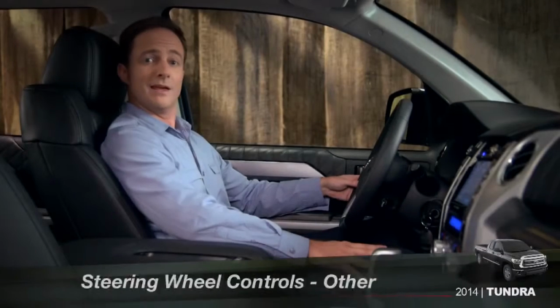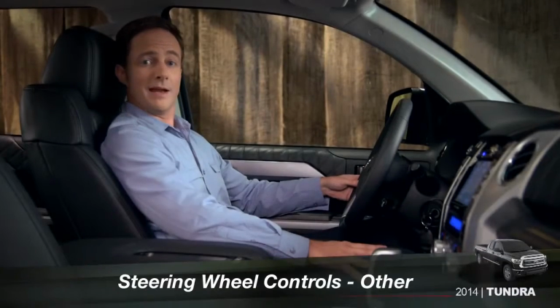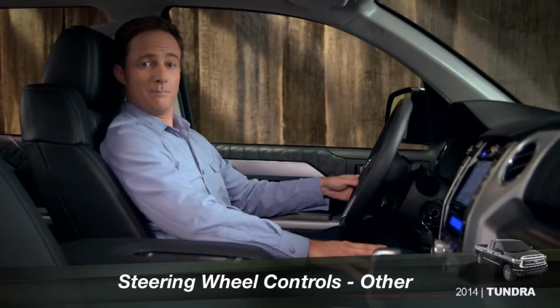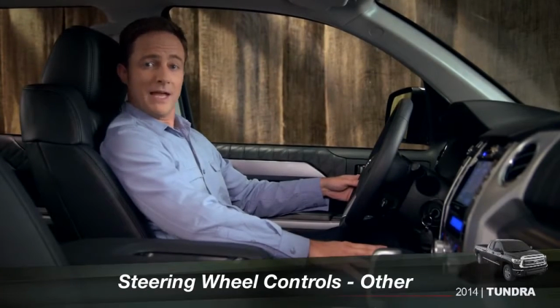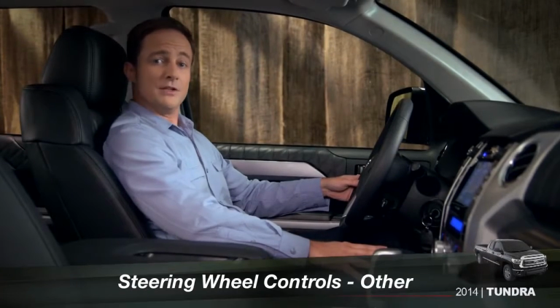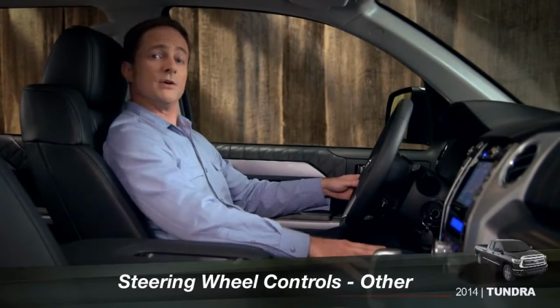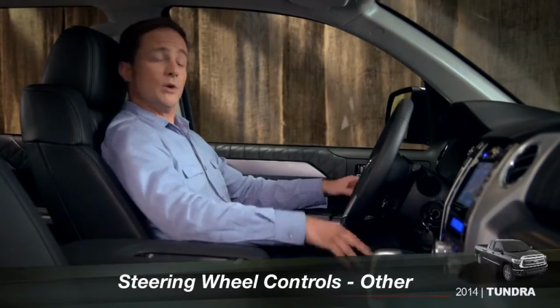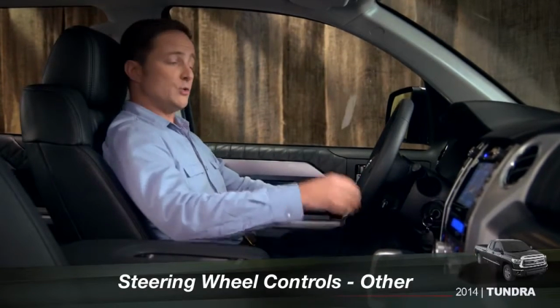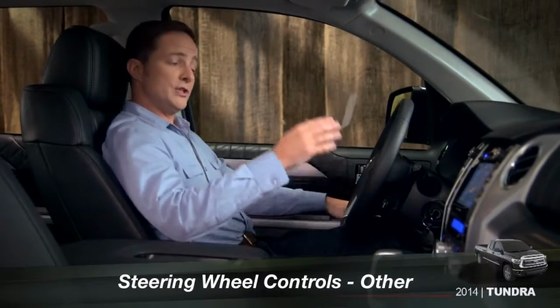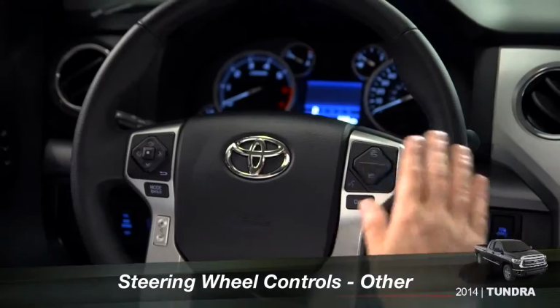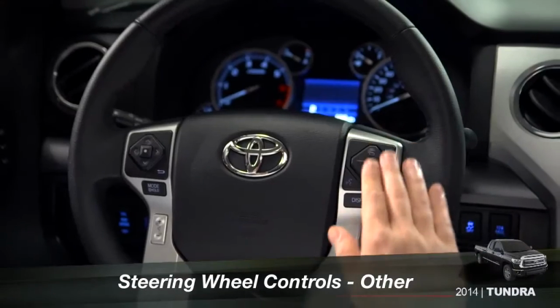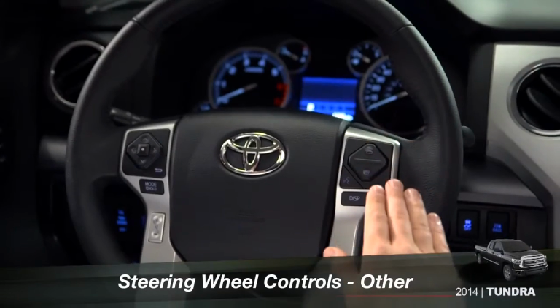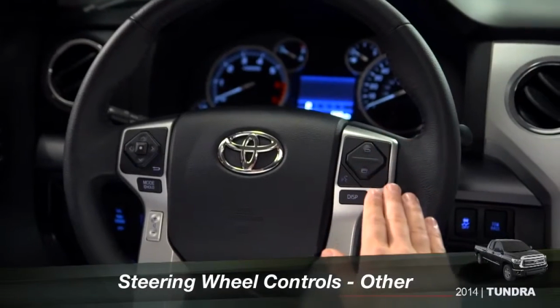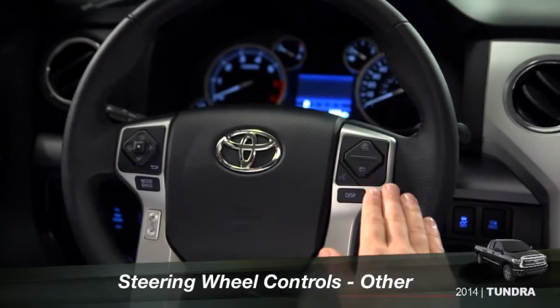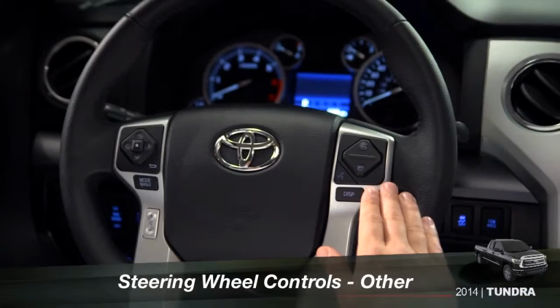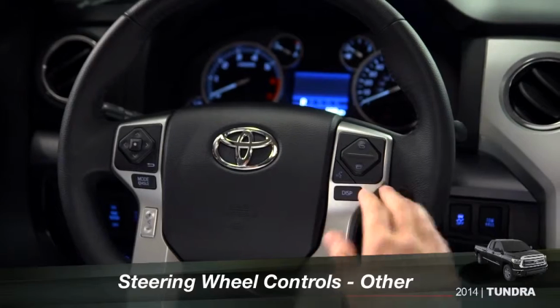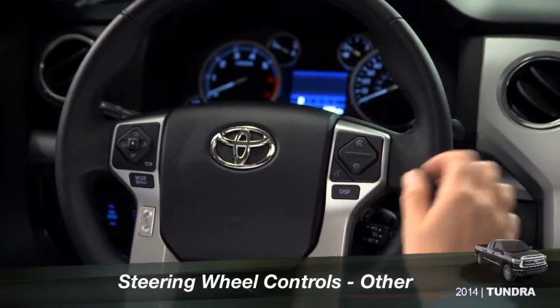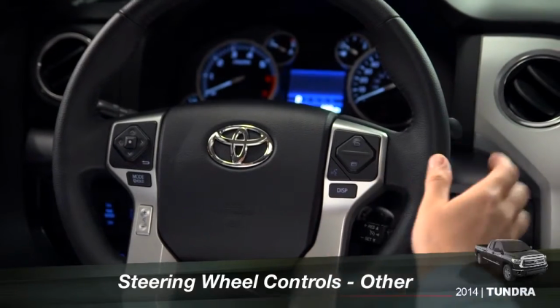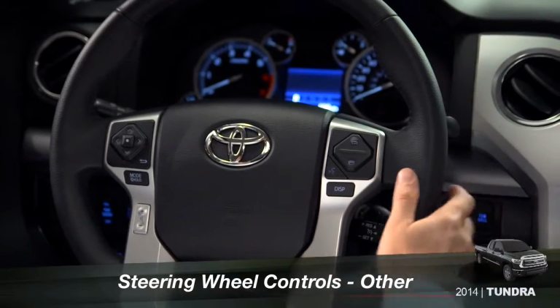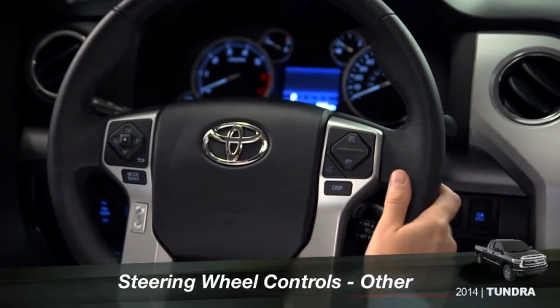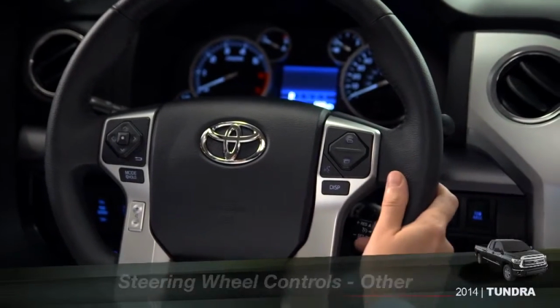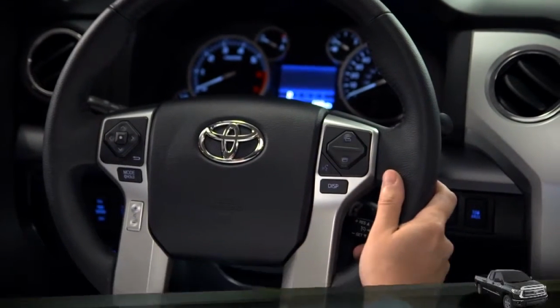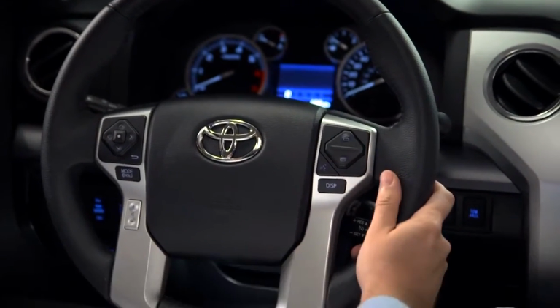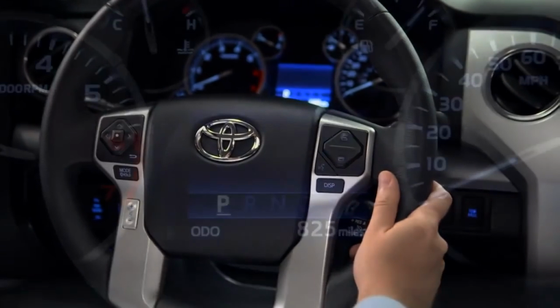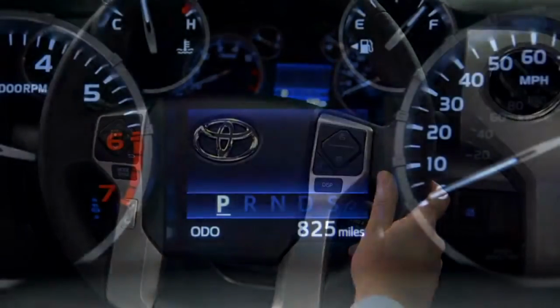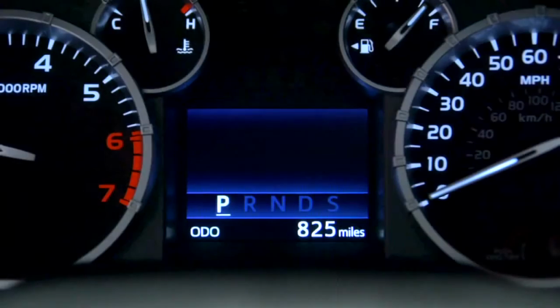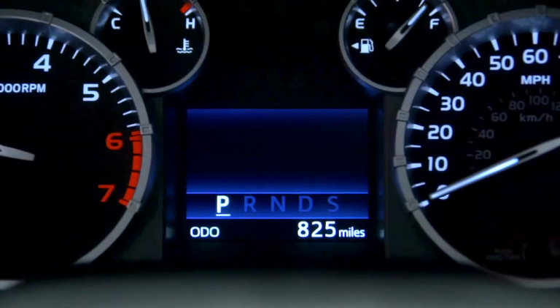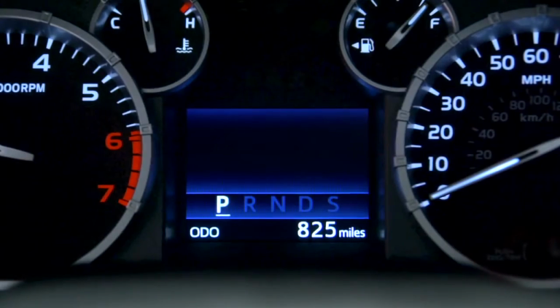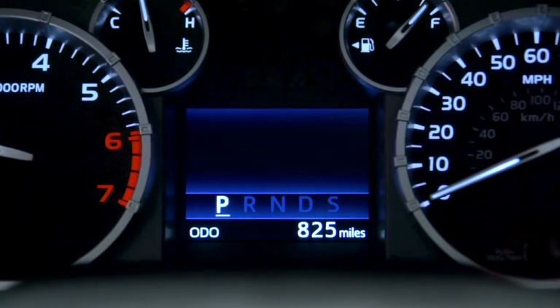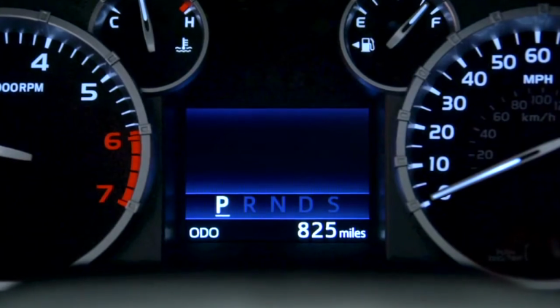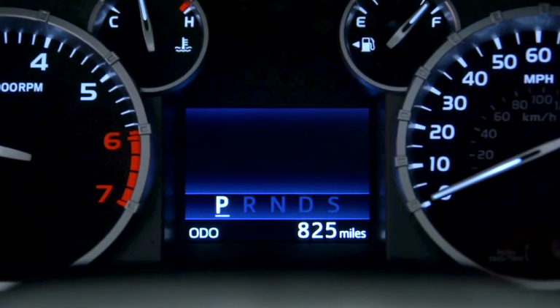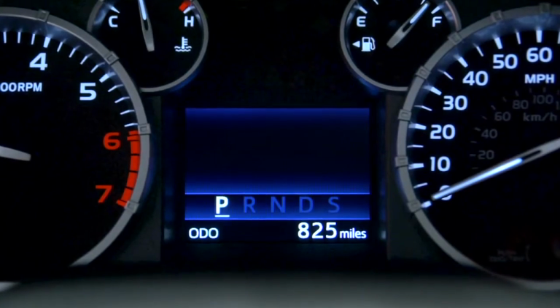The steering wheel switches on the right control hands-free calling, voice commands, and the multi-information display.